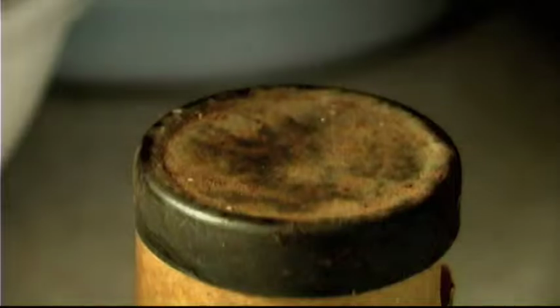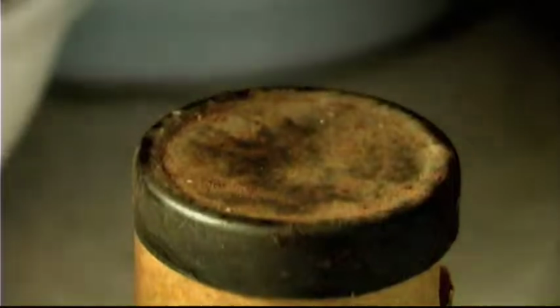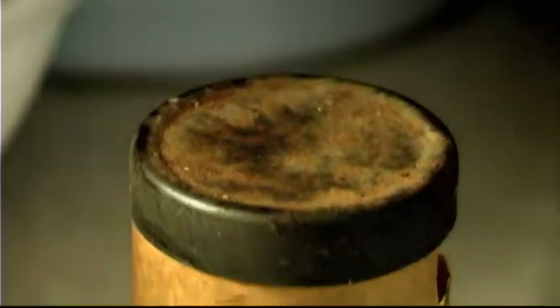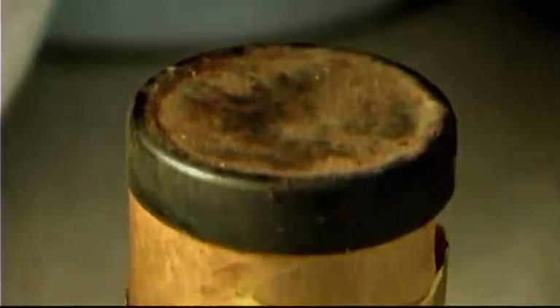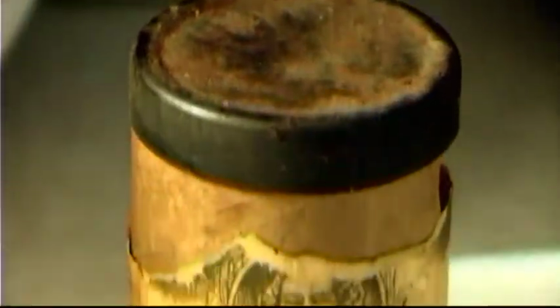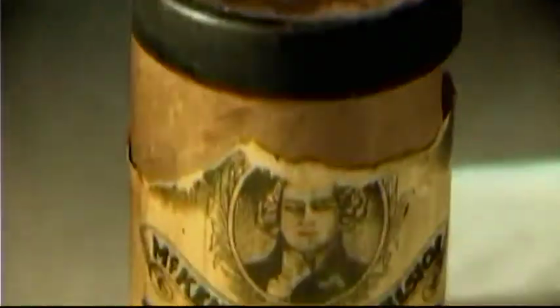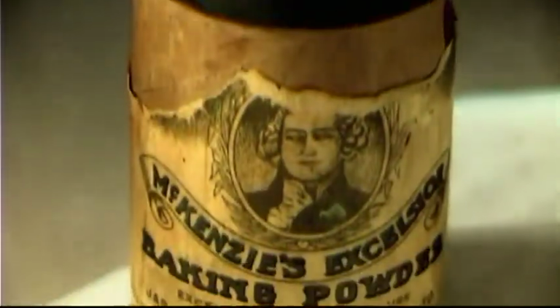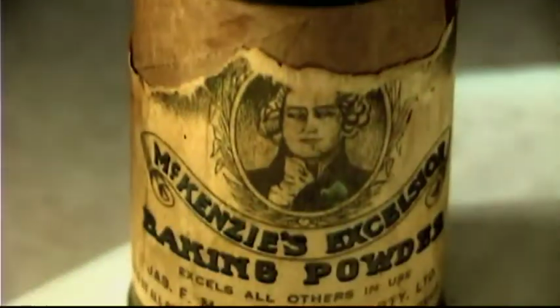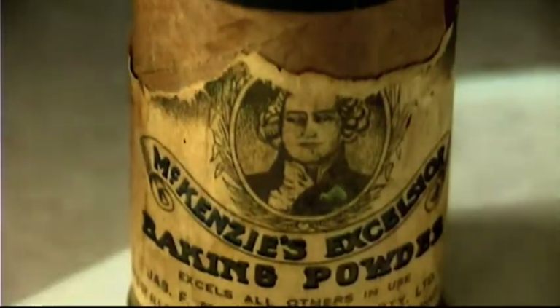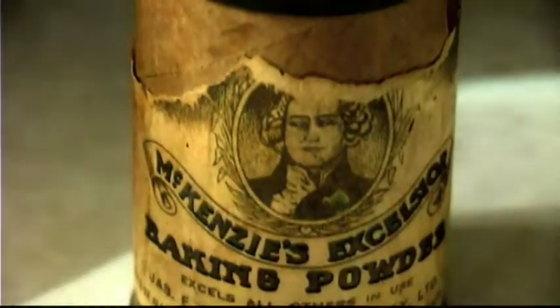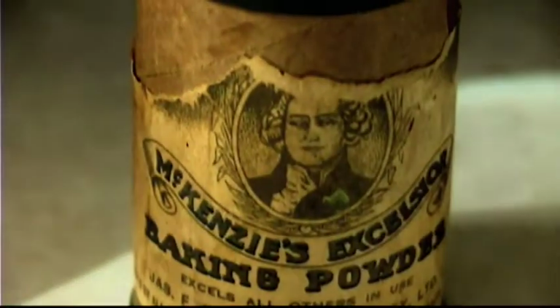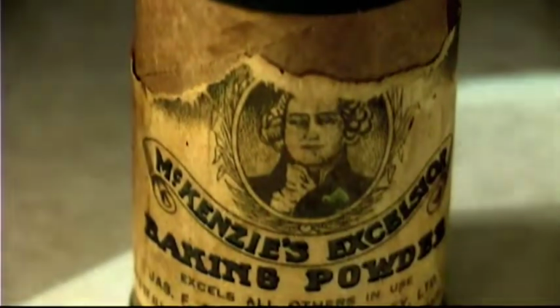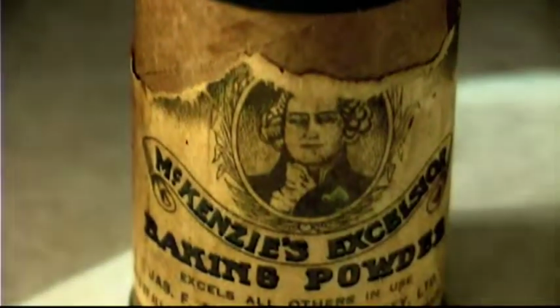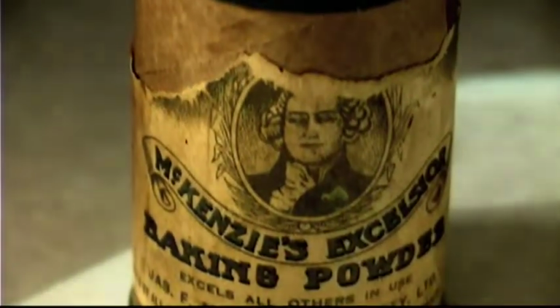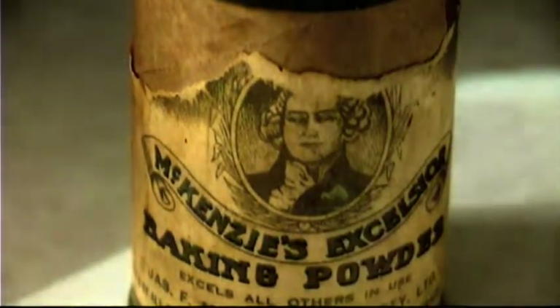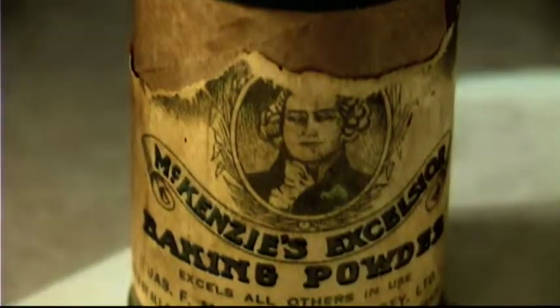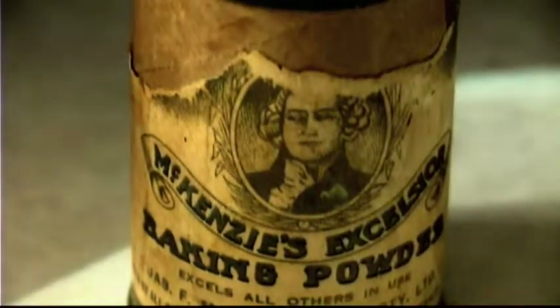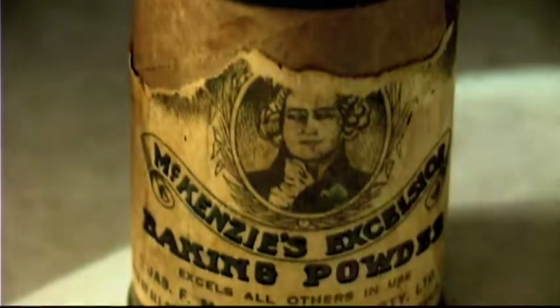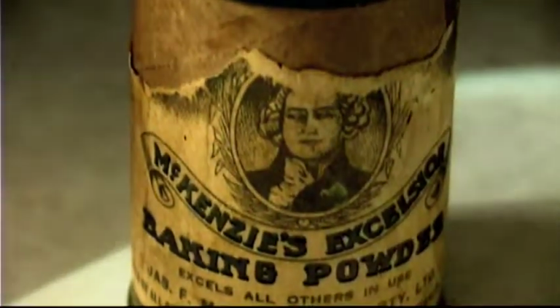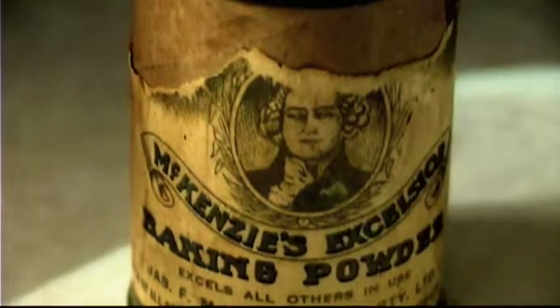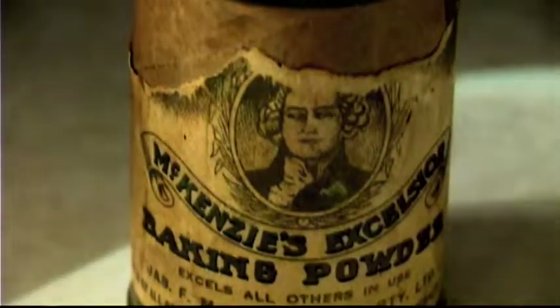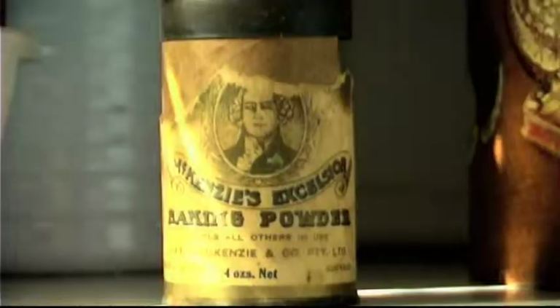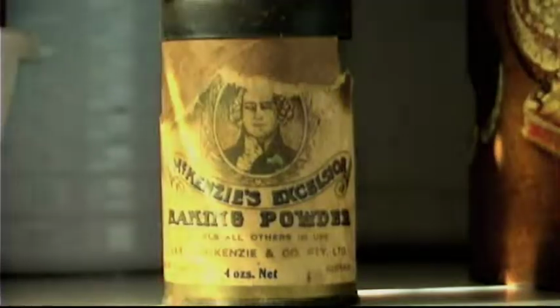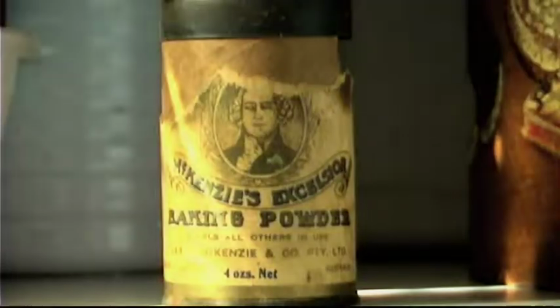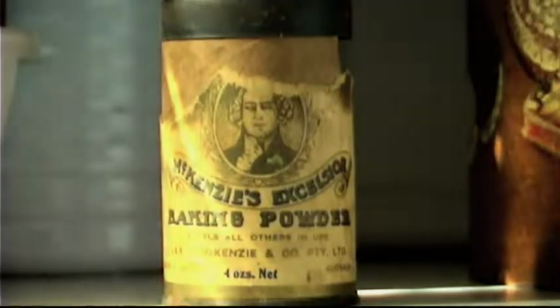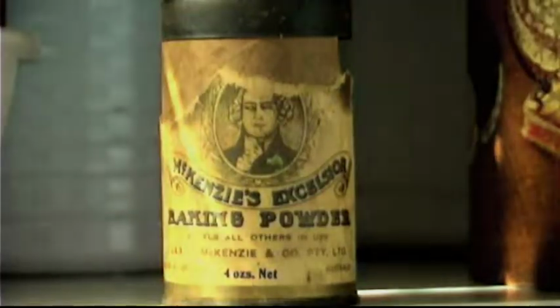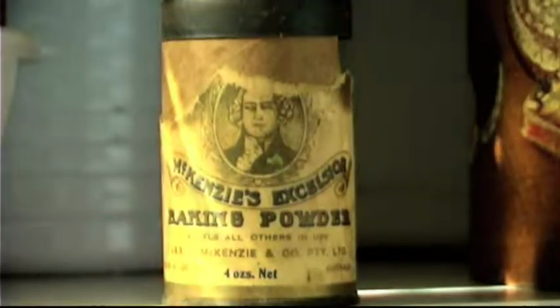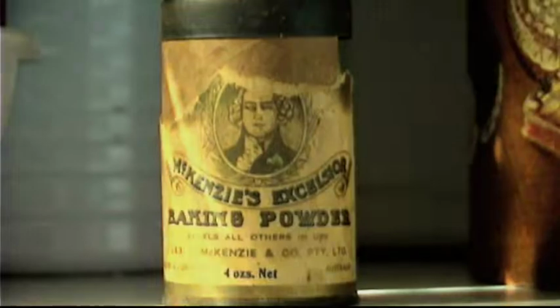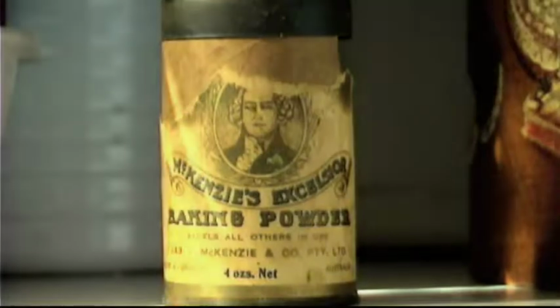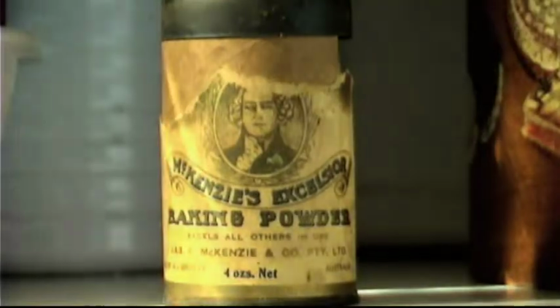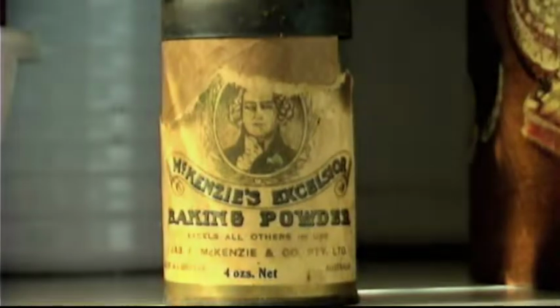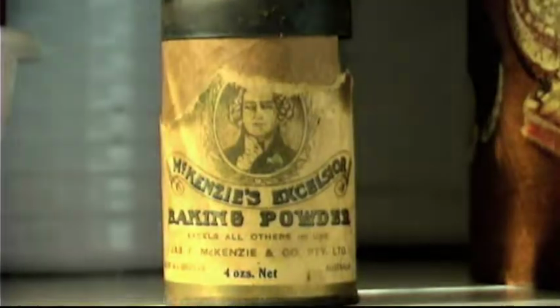Mackenzie's Excelsior Baking Powder — excels all others in use.